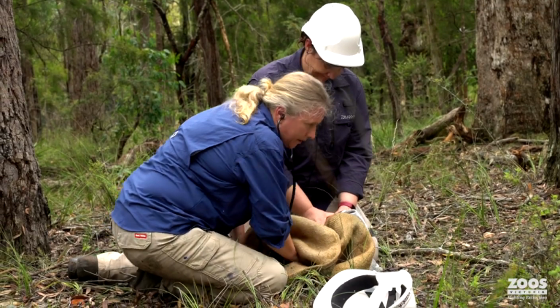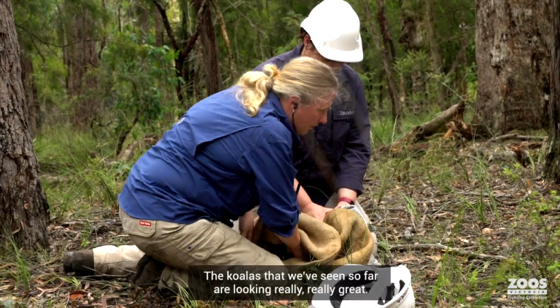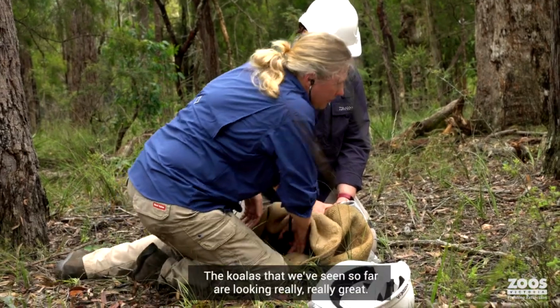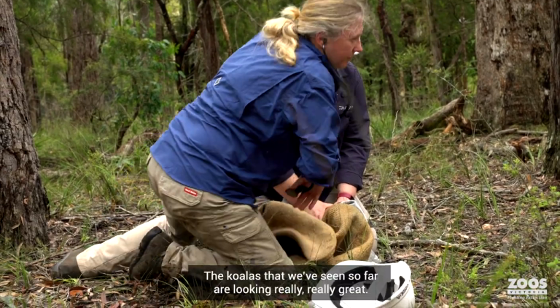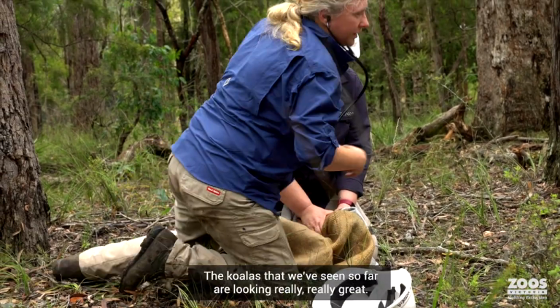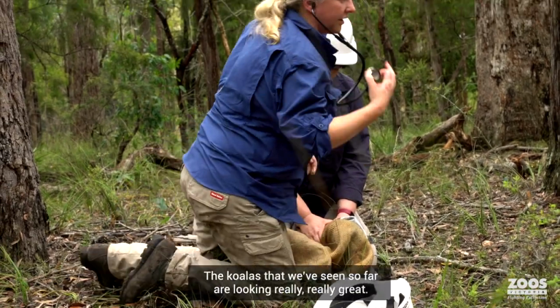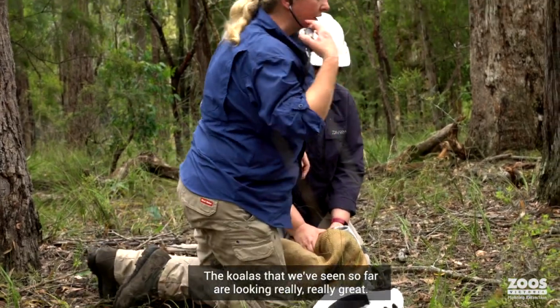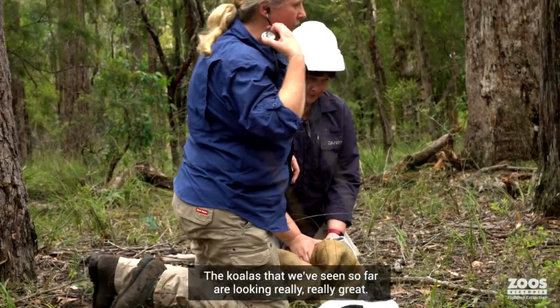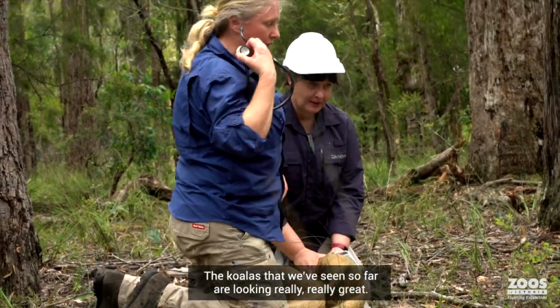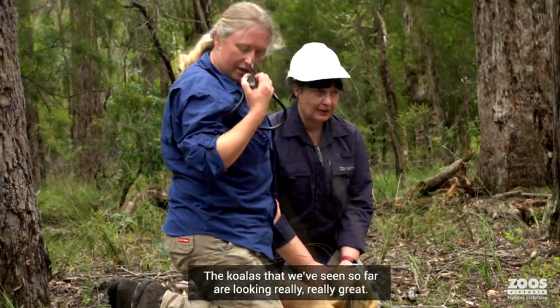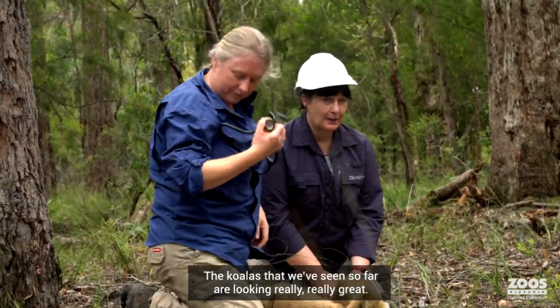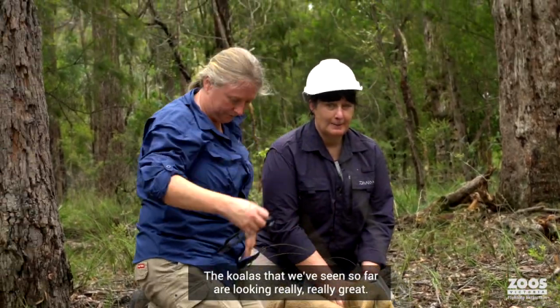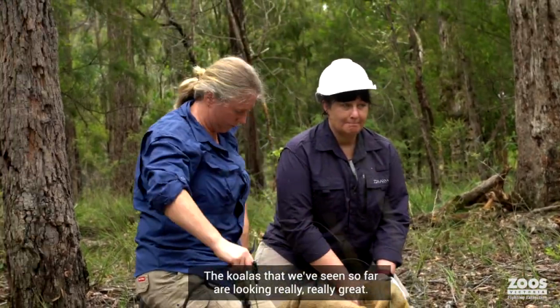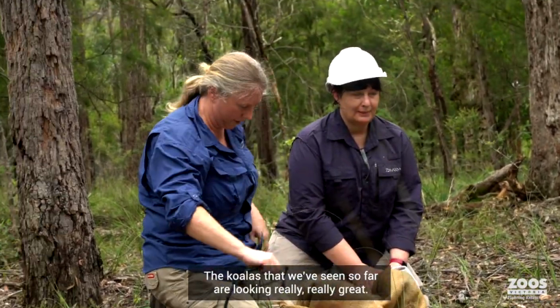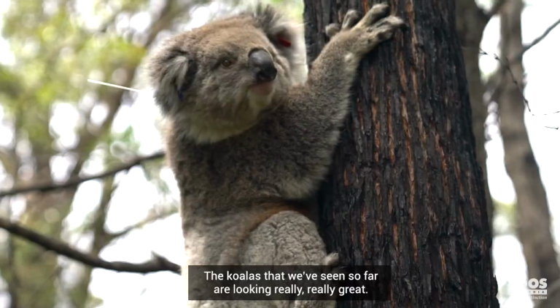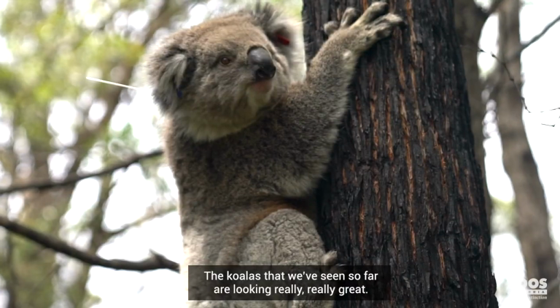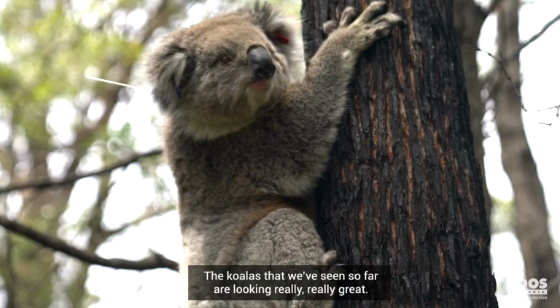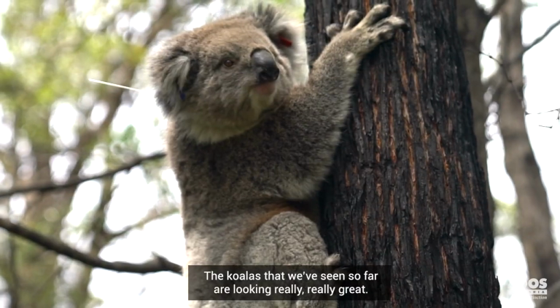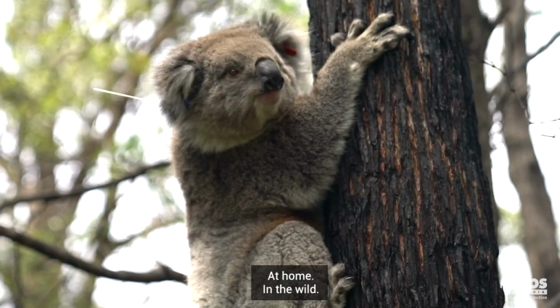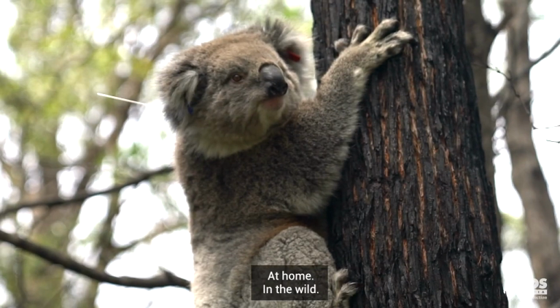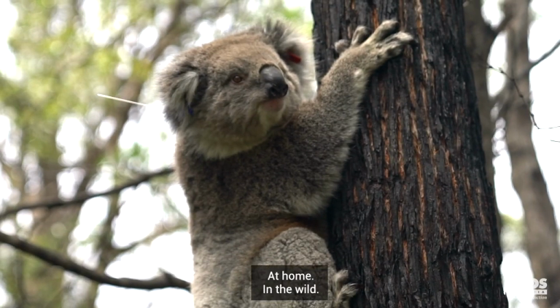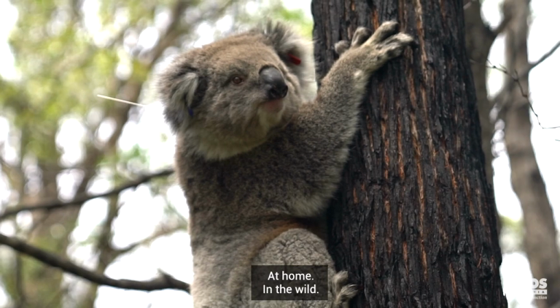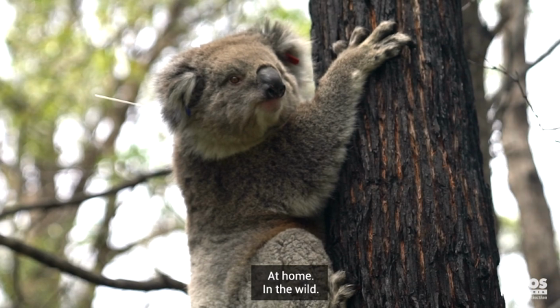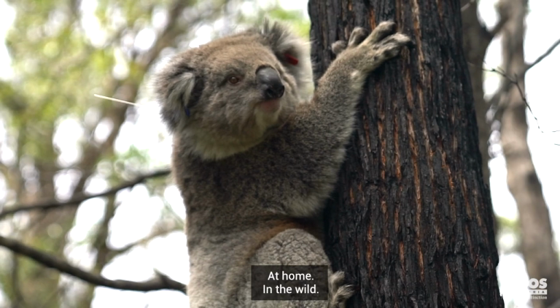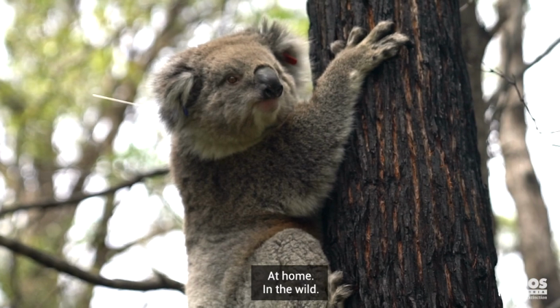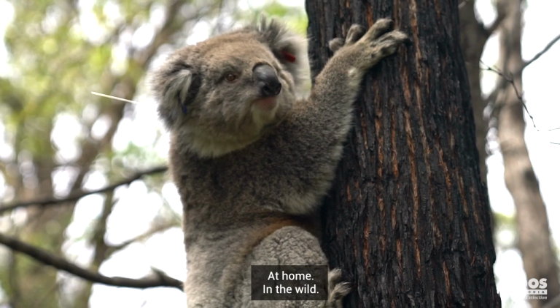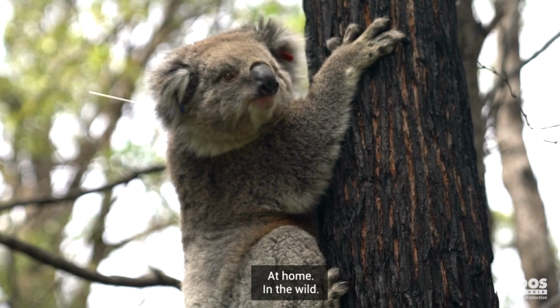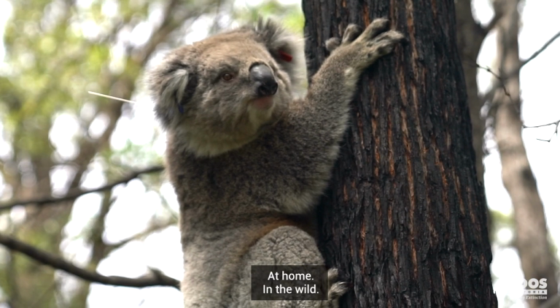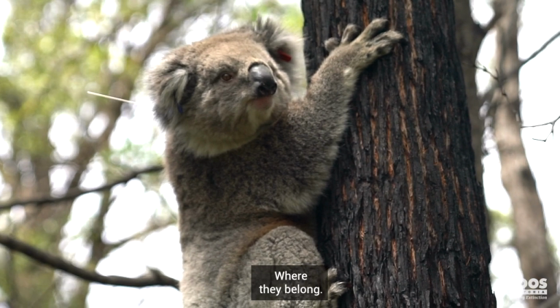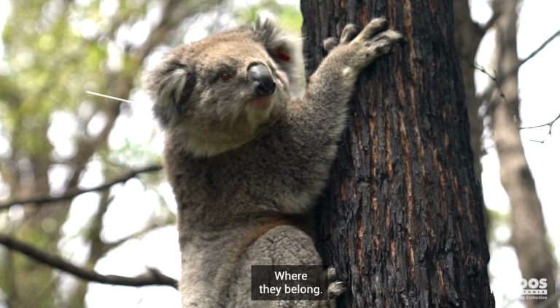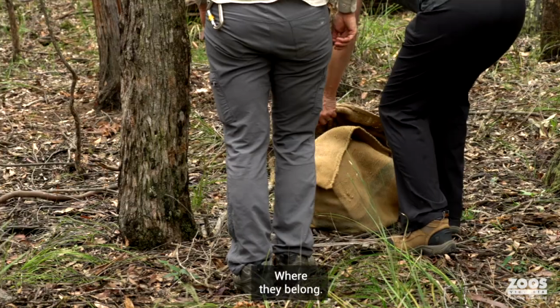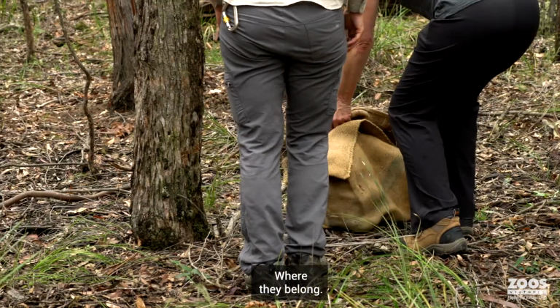The koalas that we've seen so far are looking really, really great — at home, in the wild, where they belong.